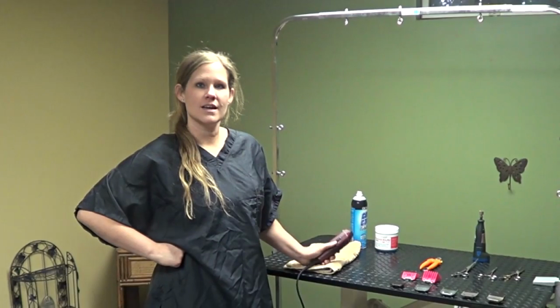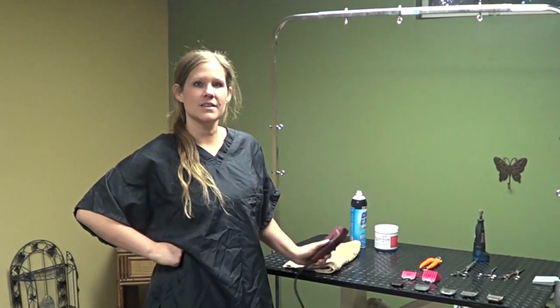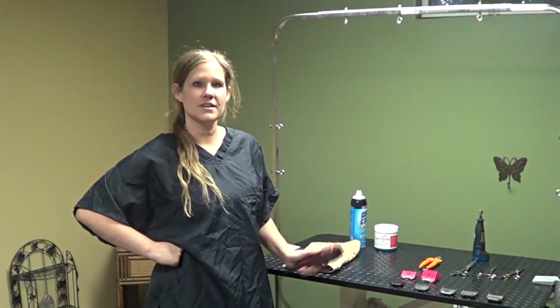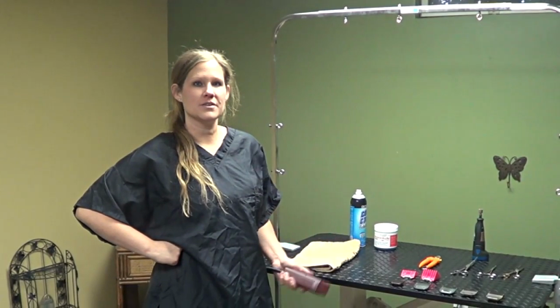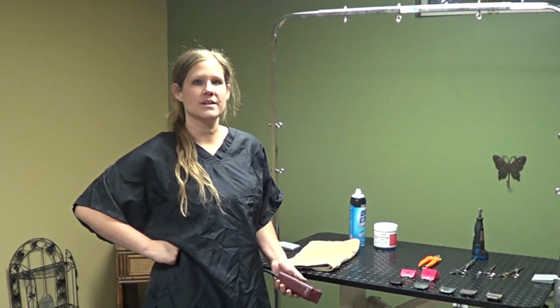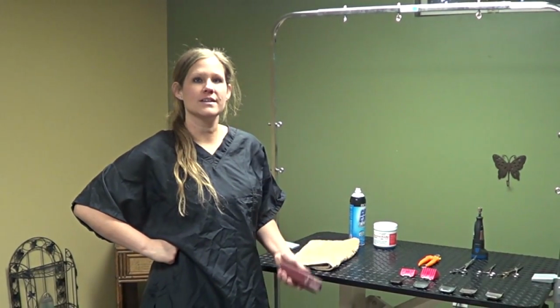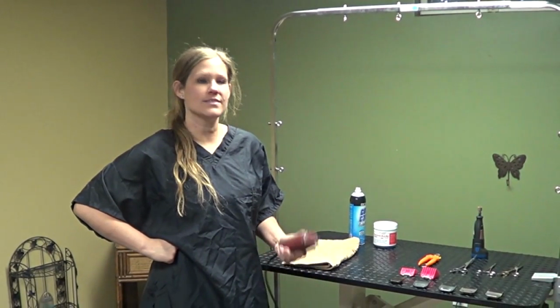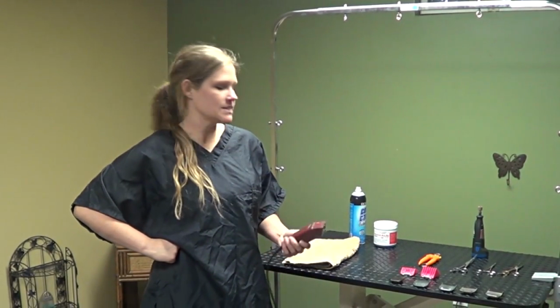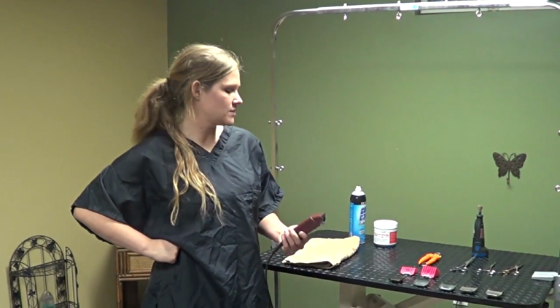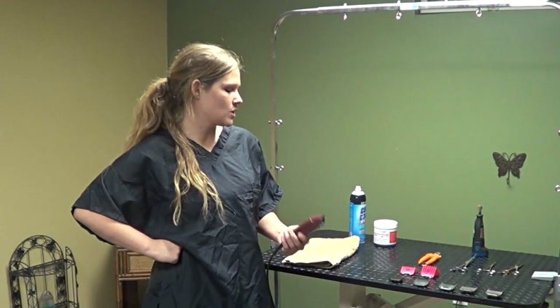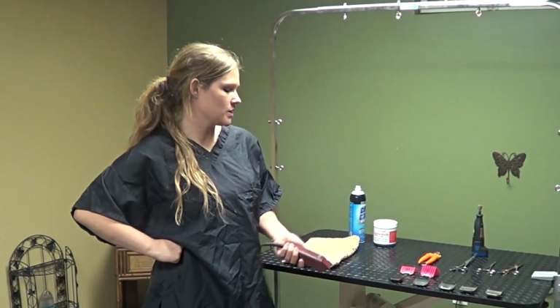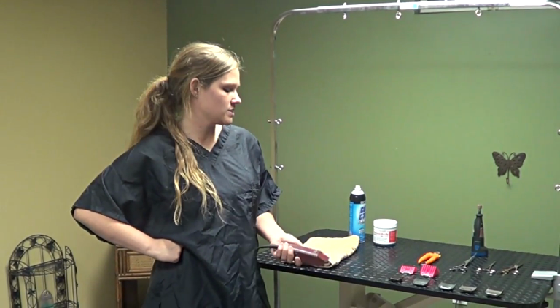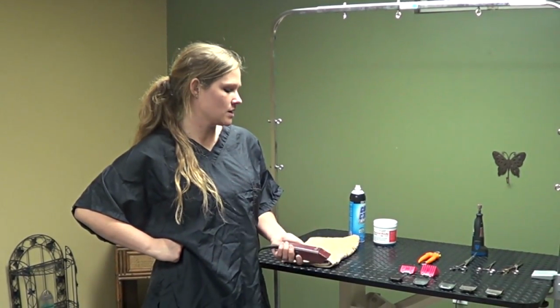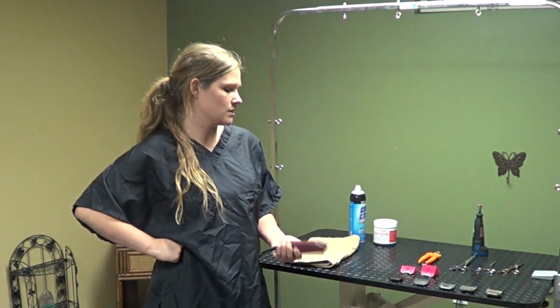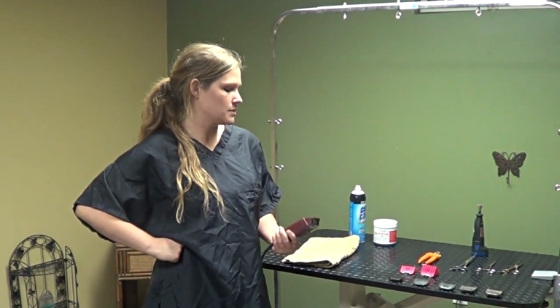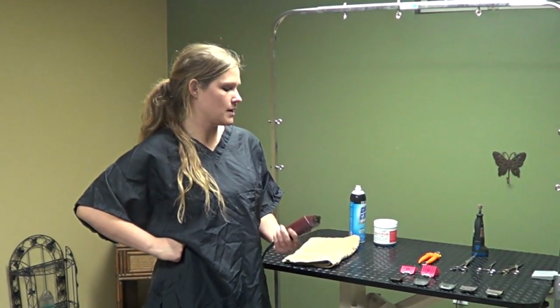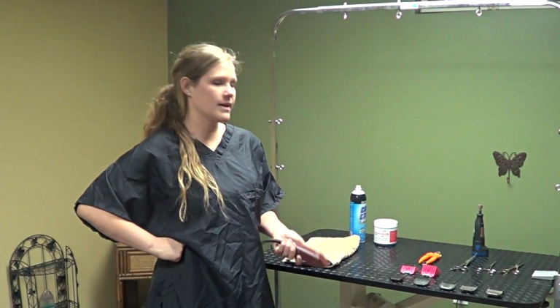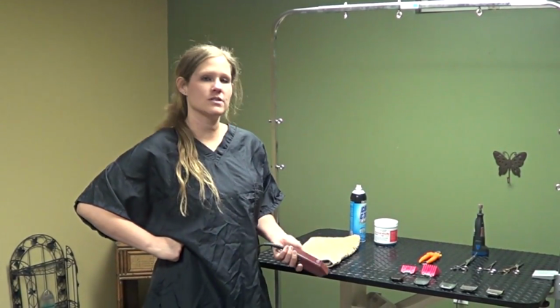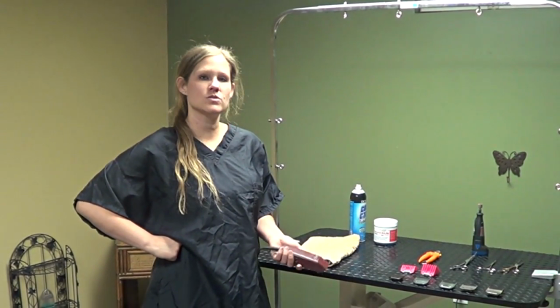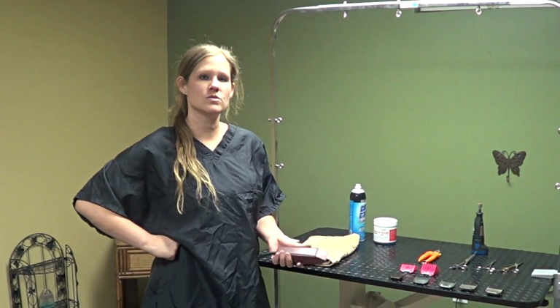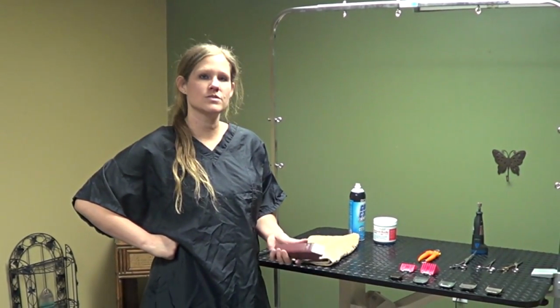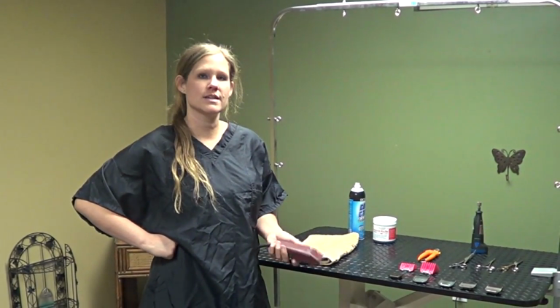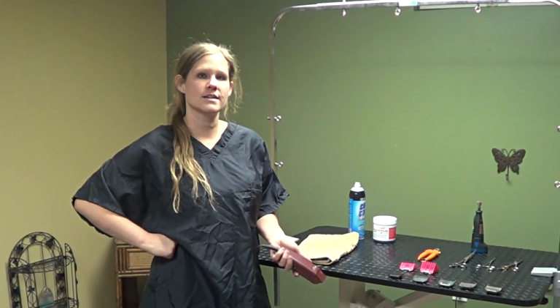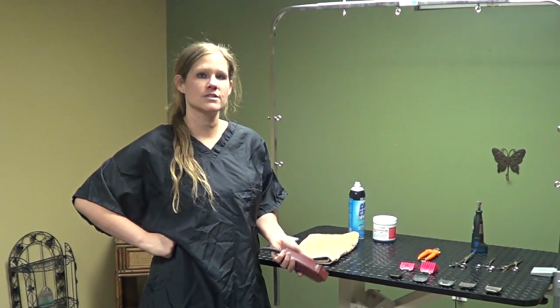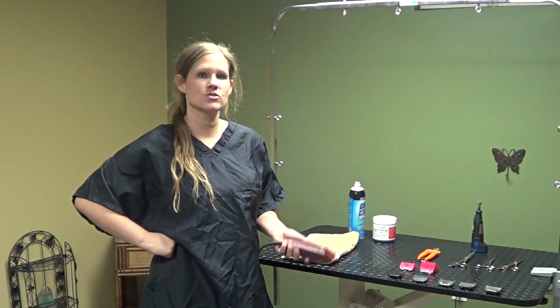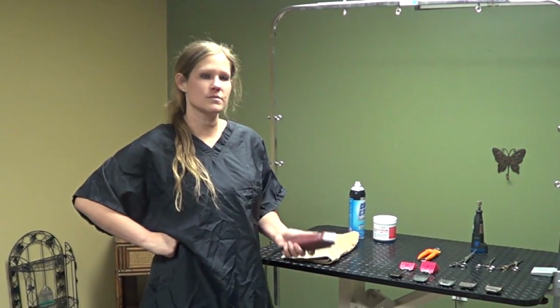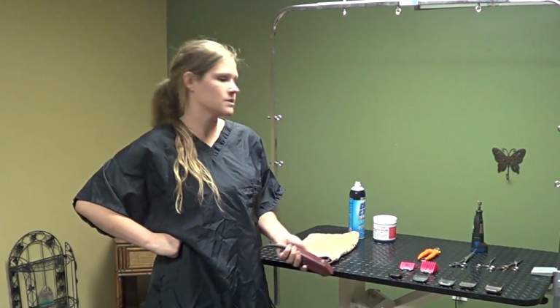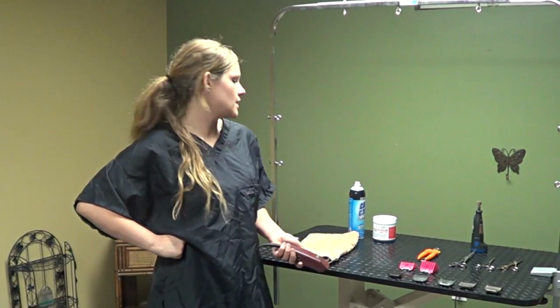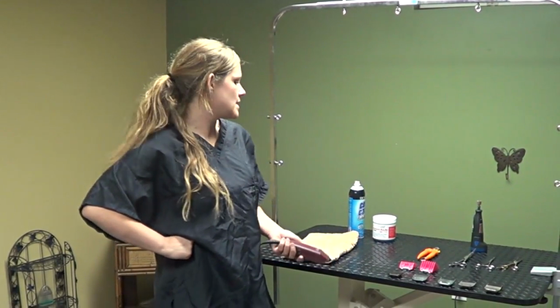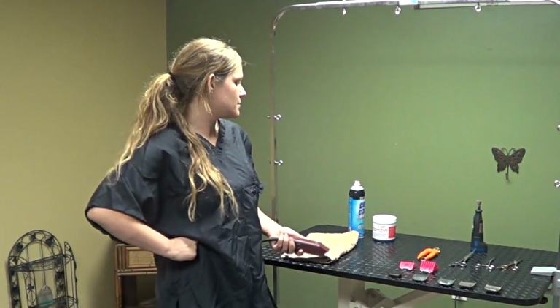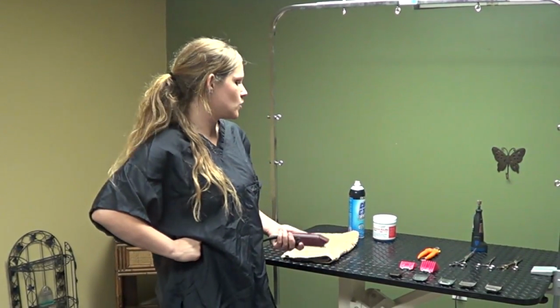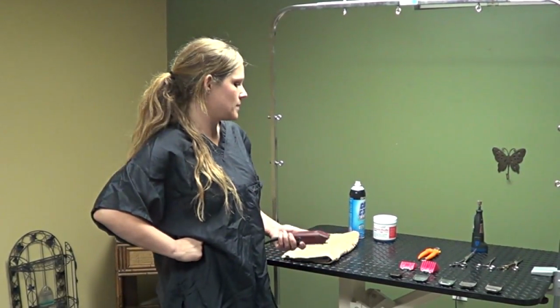Hello everyone. In this video we're going to talk a little bit about hand tools and trimming equipment.